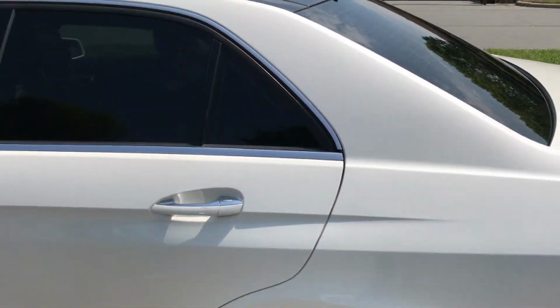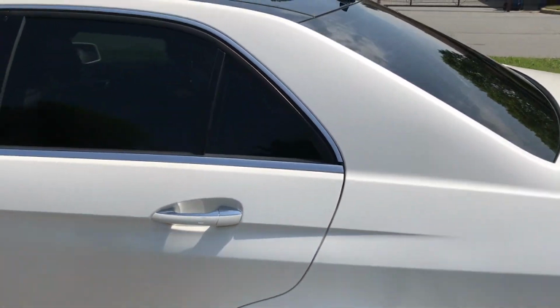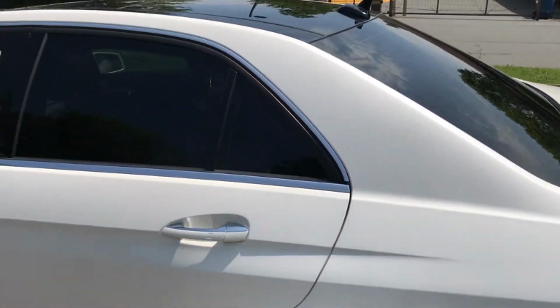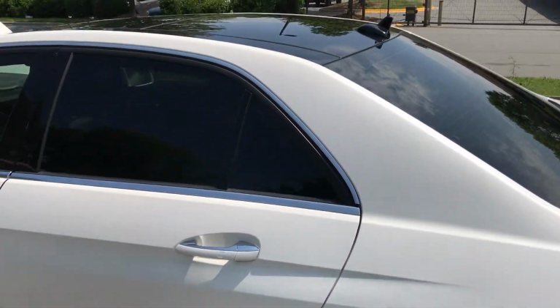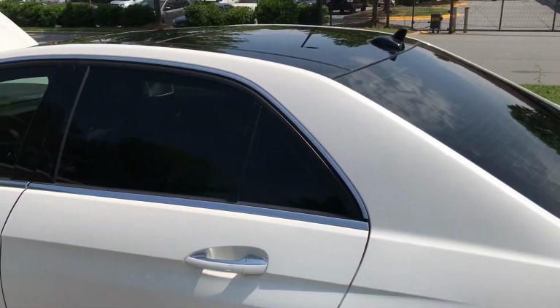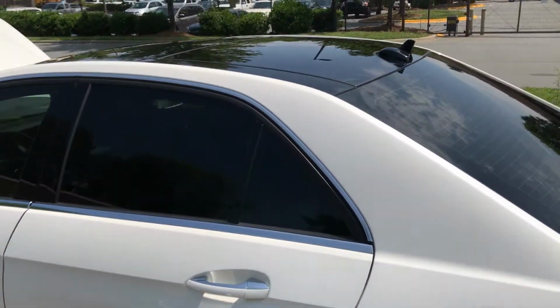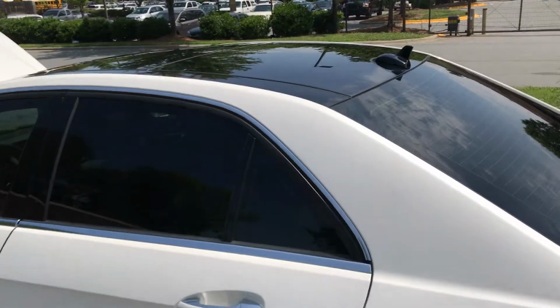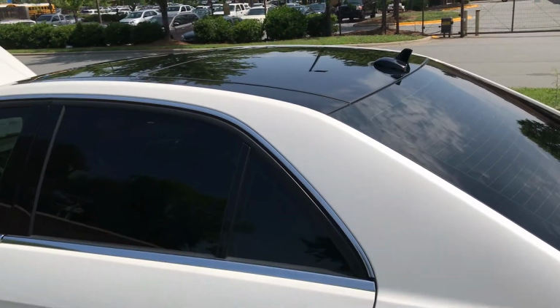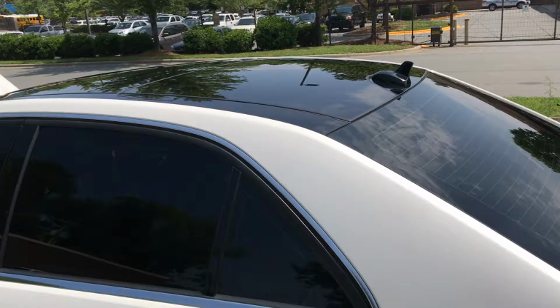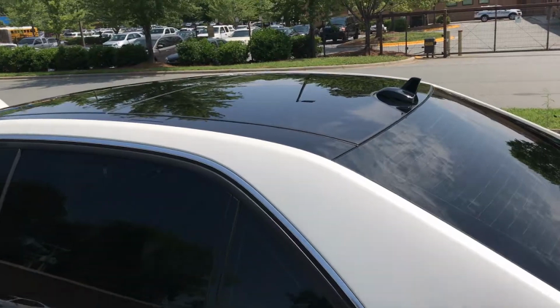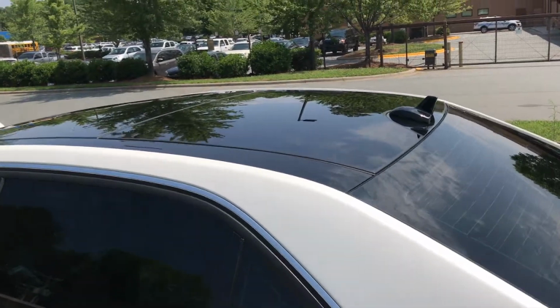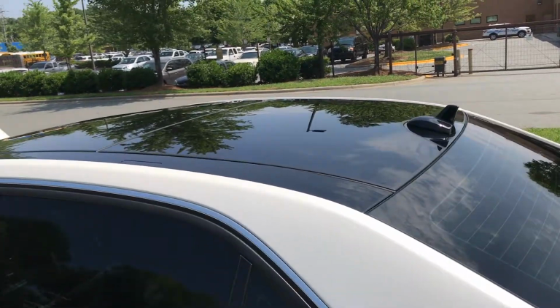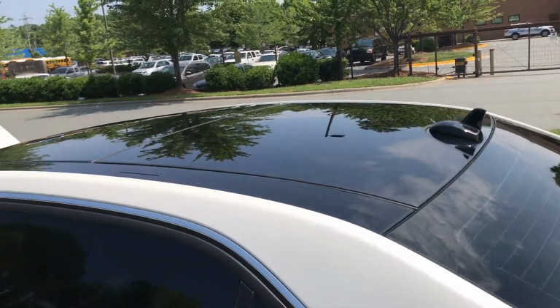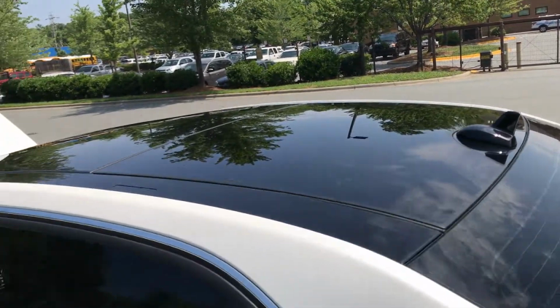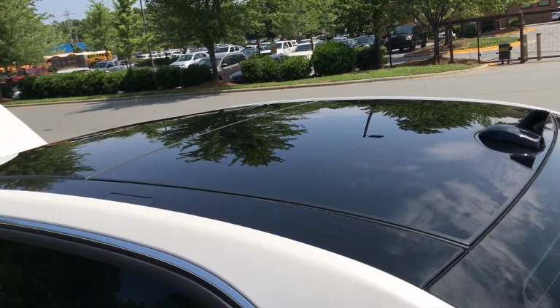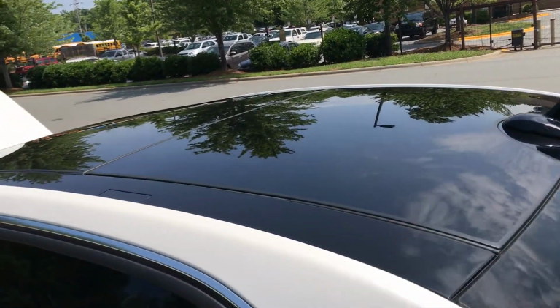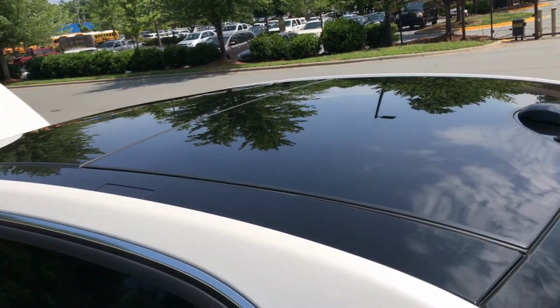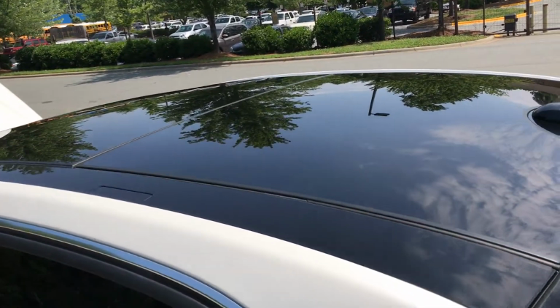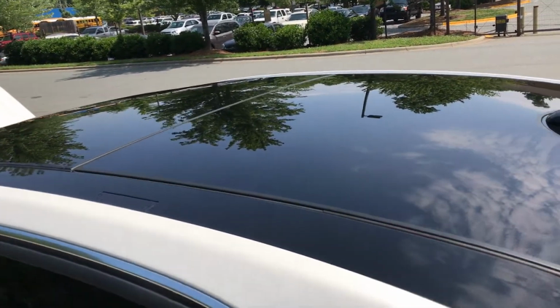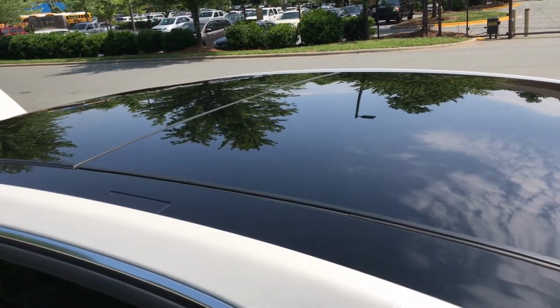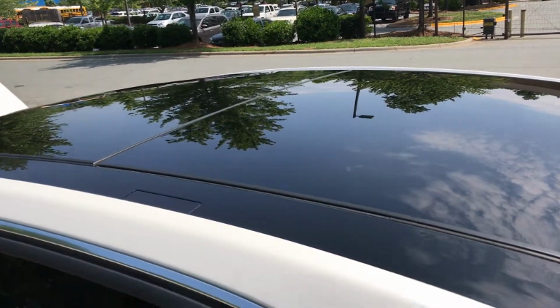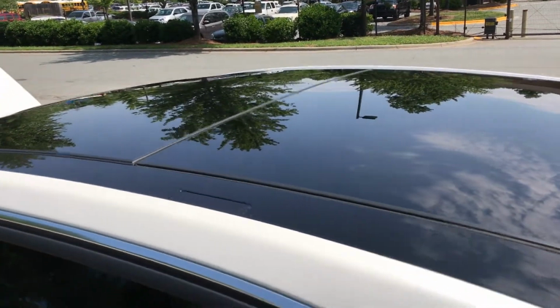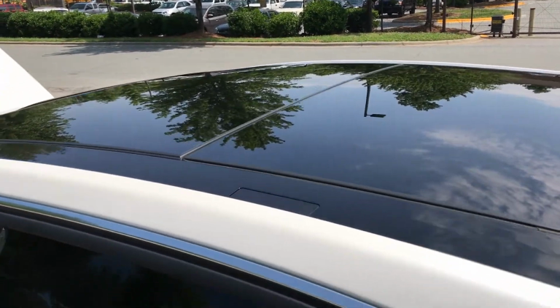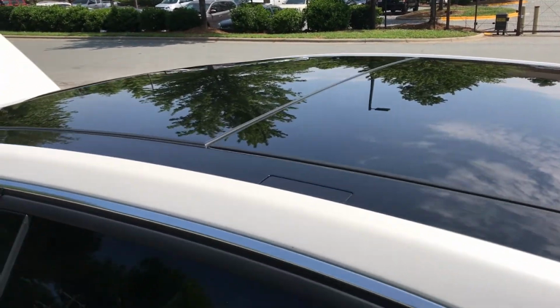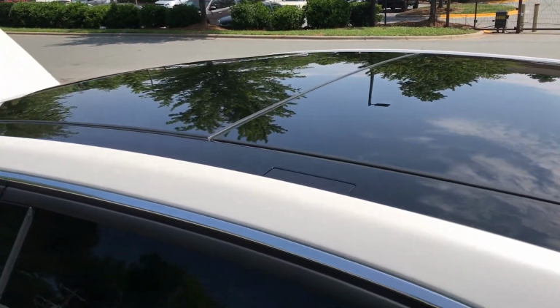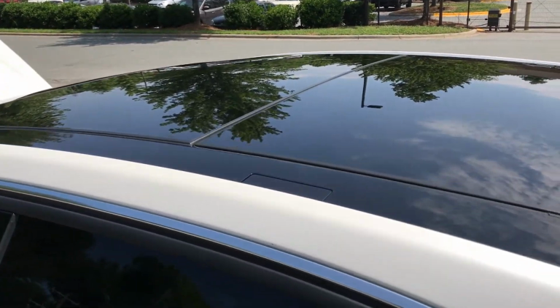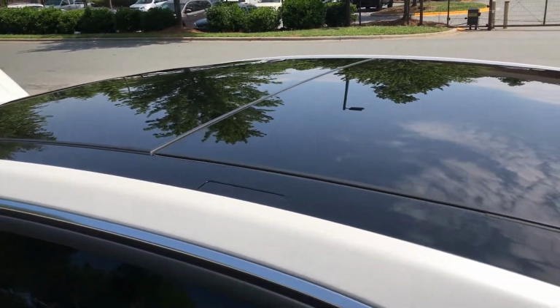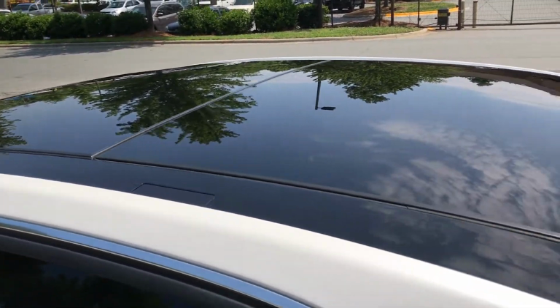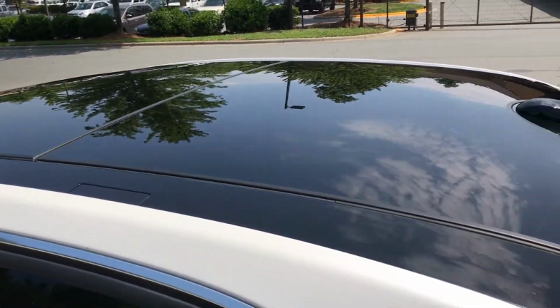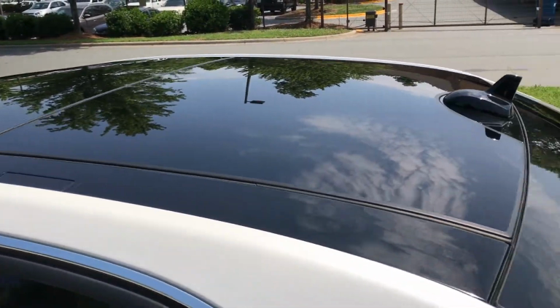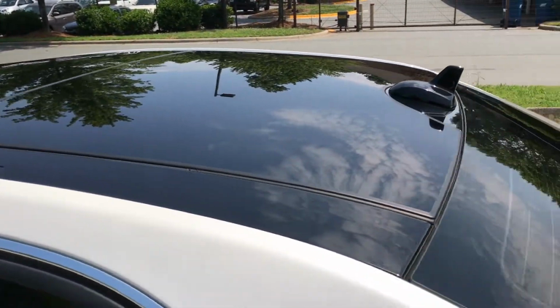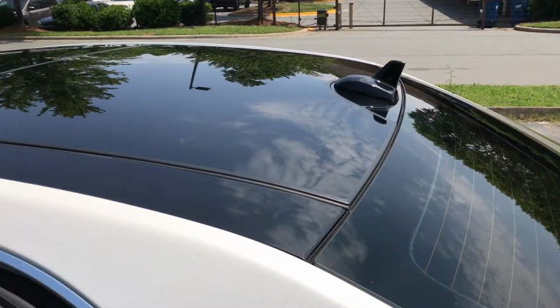This car has the panoramic all-glass roof where the front part will slide back for you.